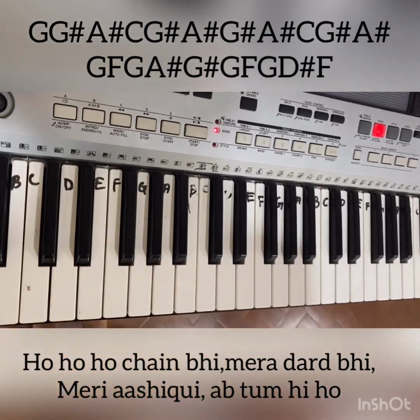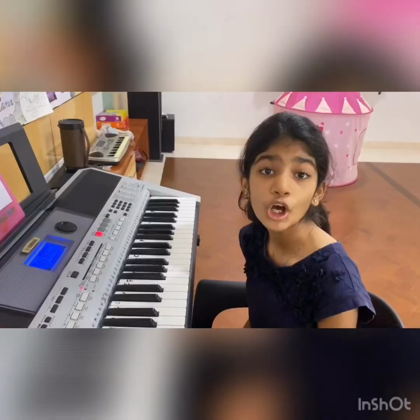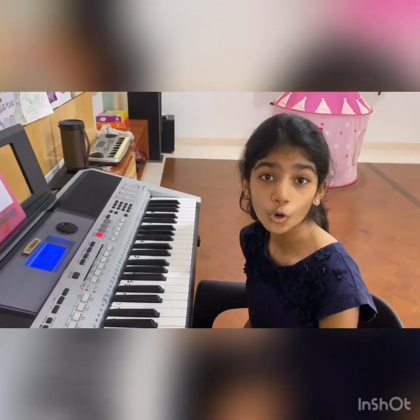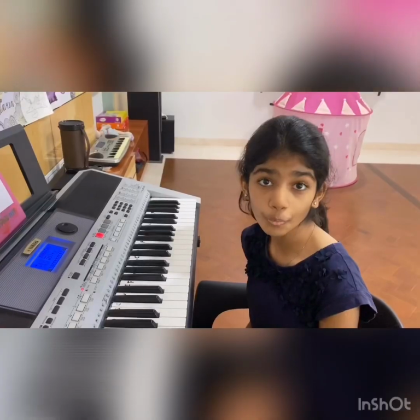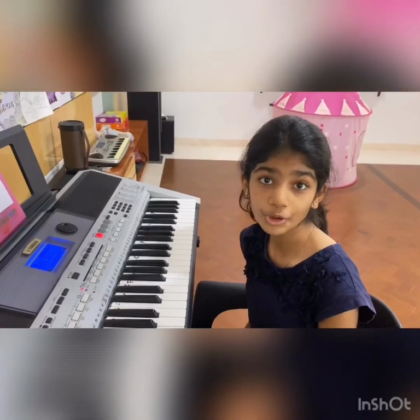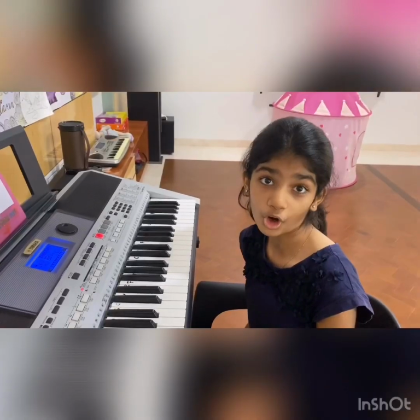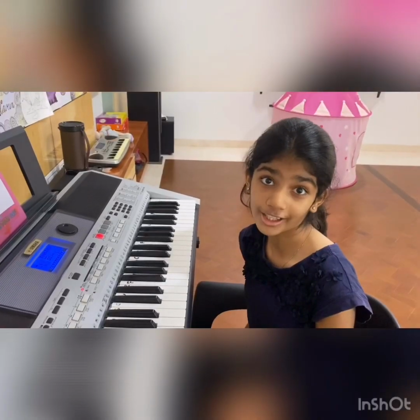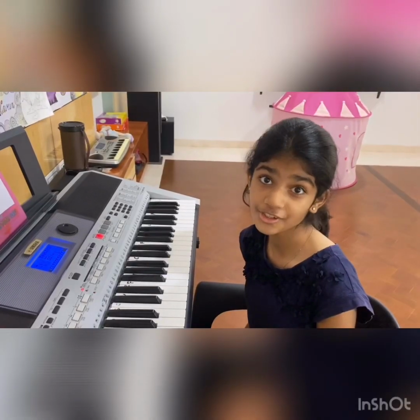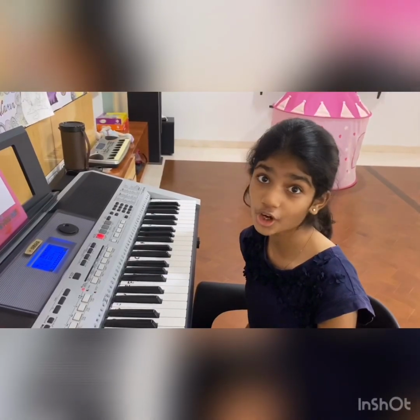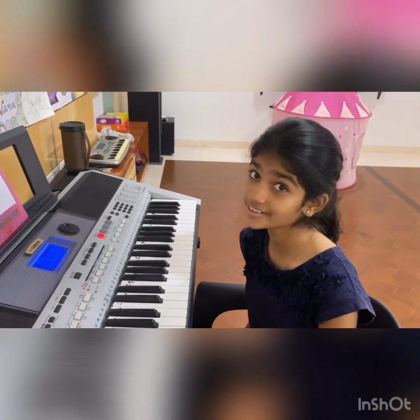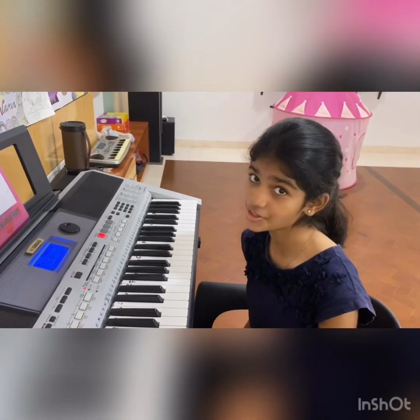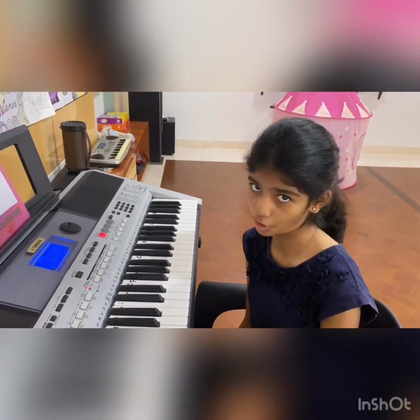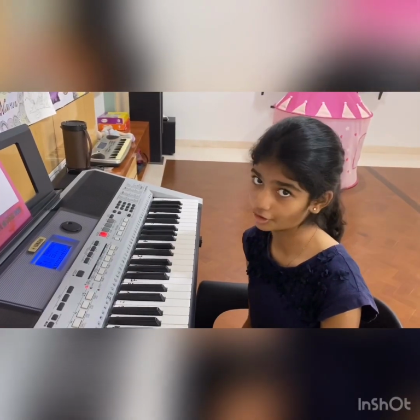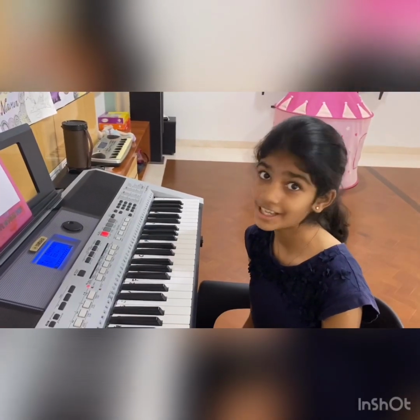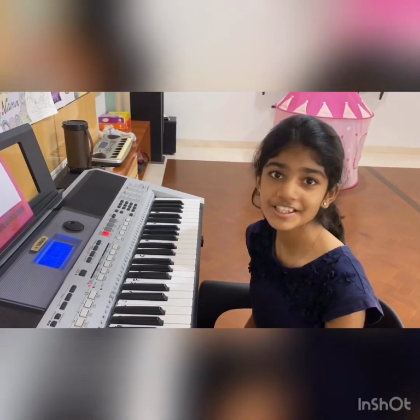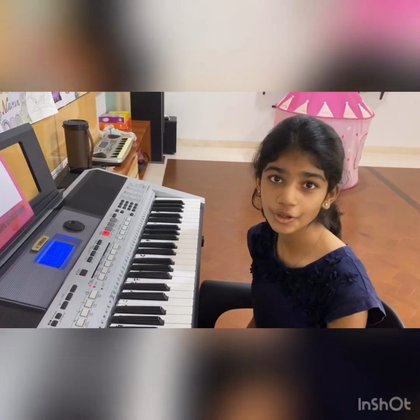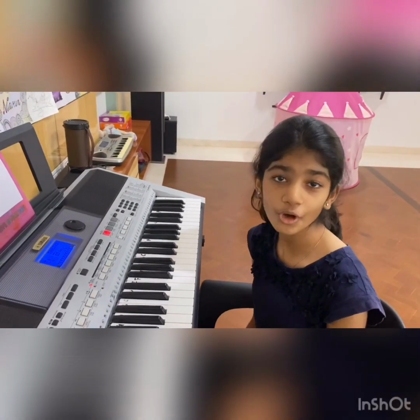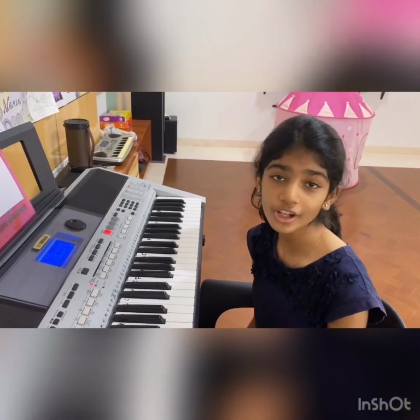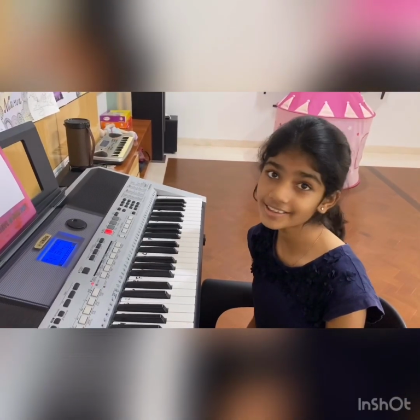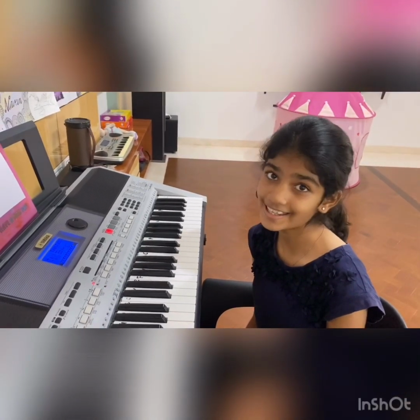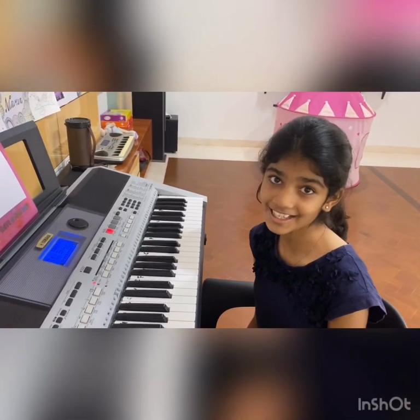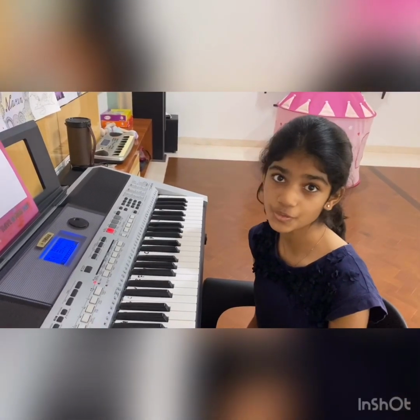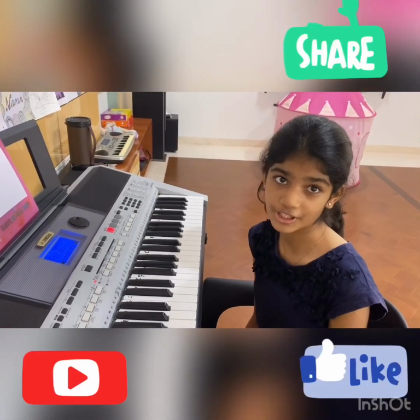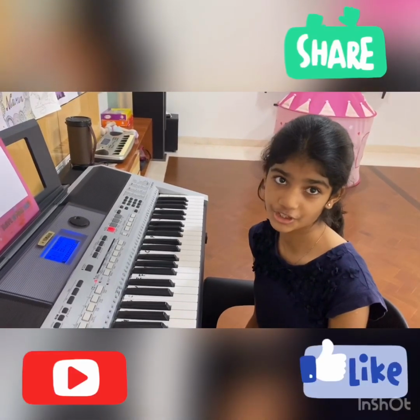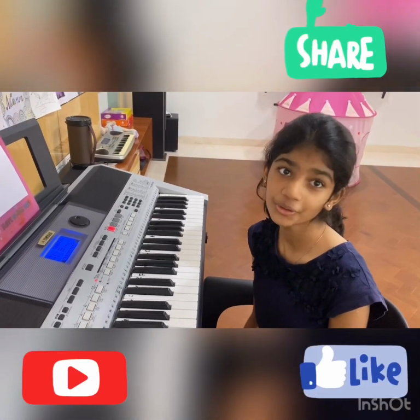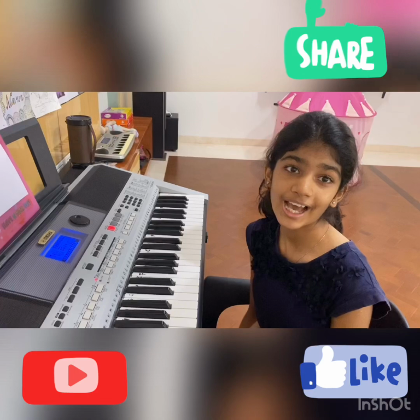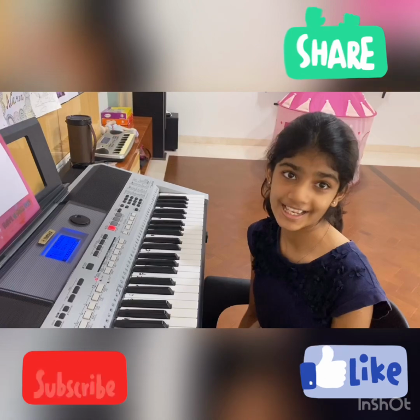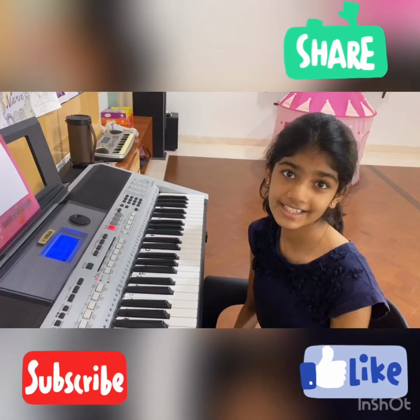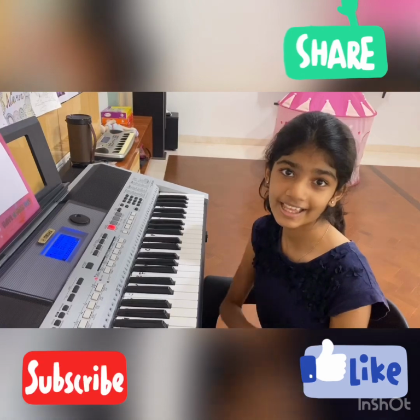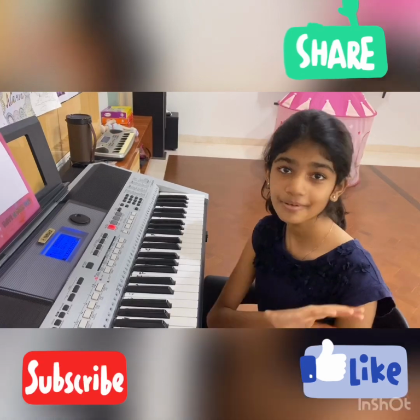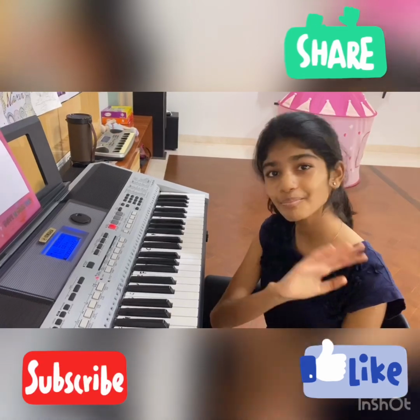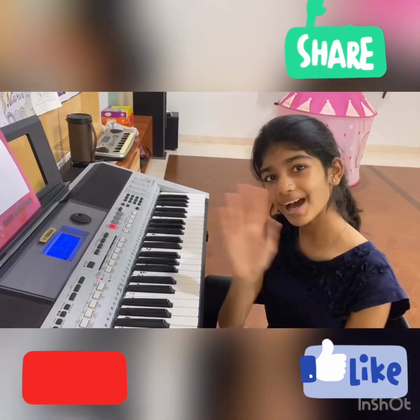Hope you all enjoyed the song. See you all in the next video. Until then, bye!